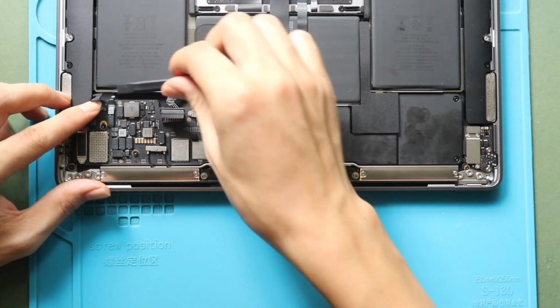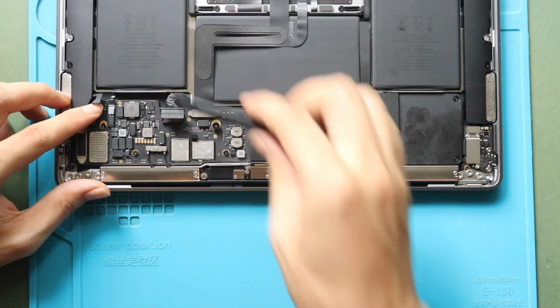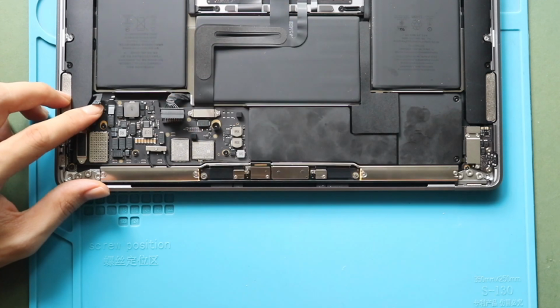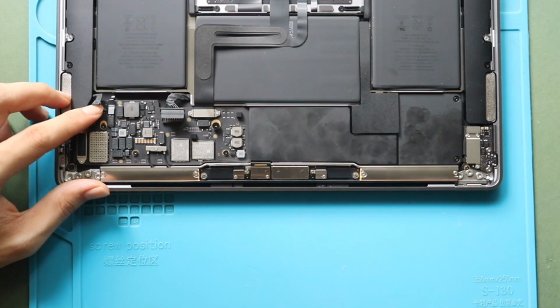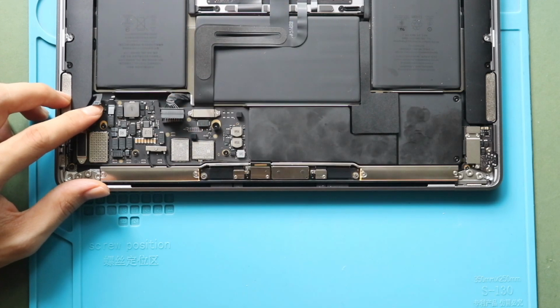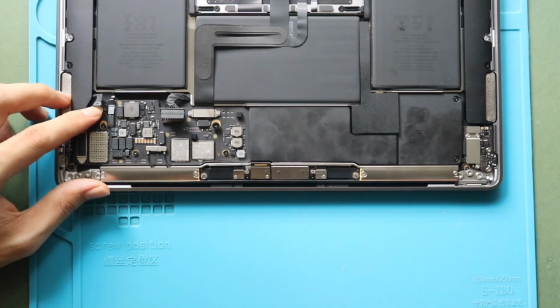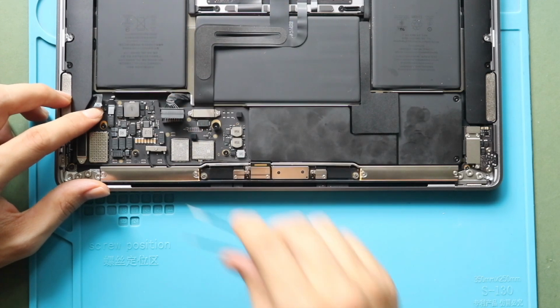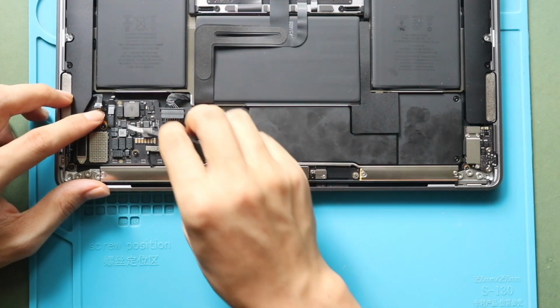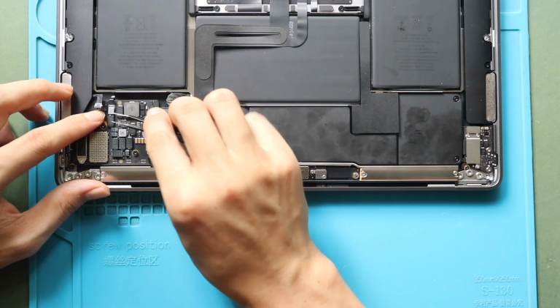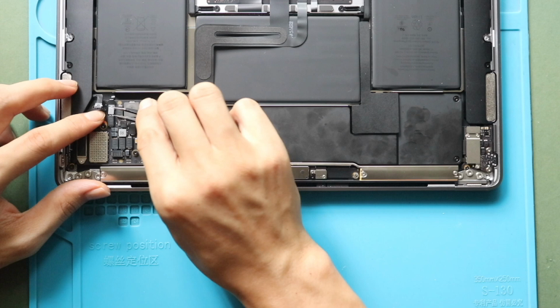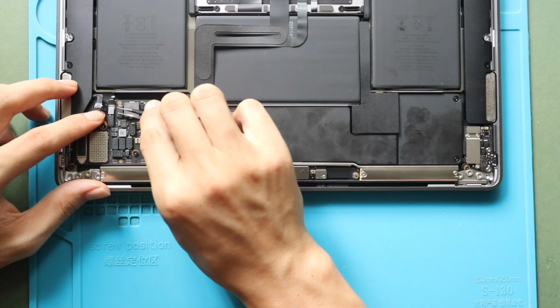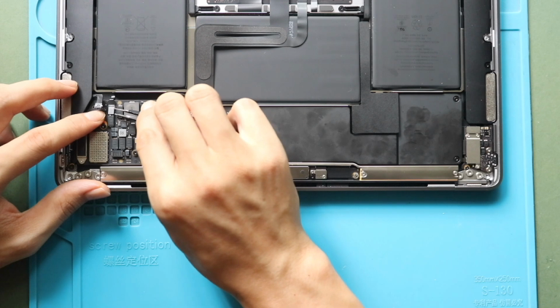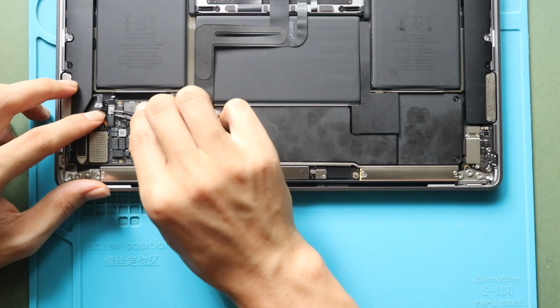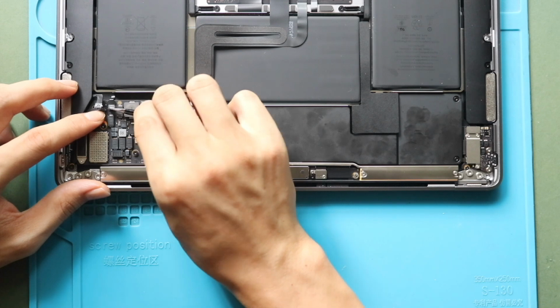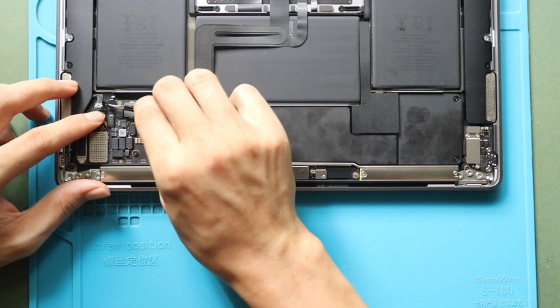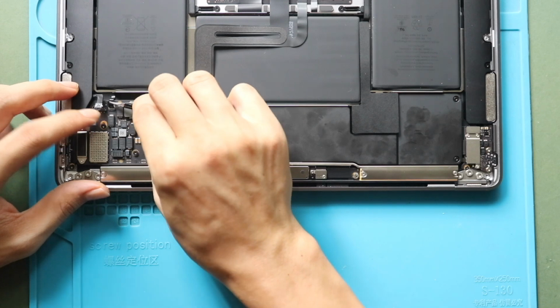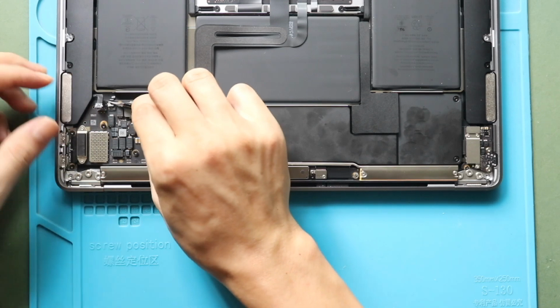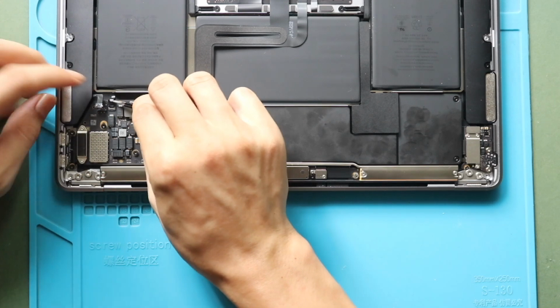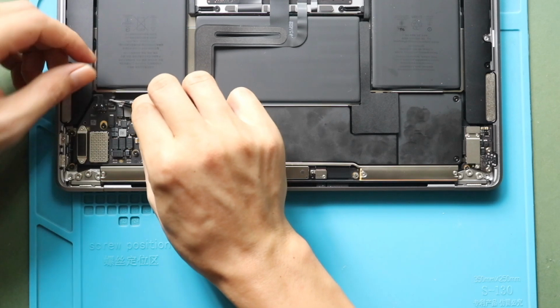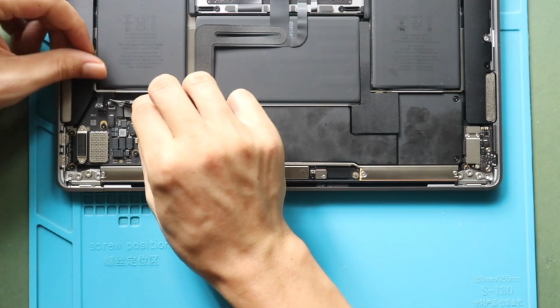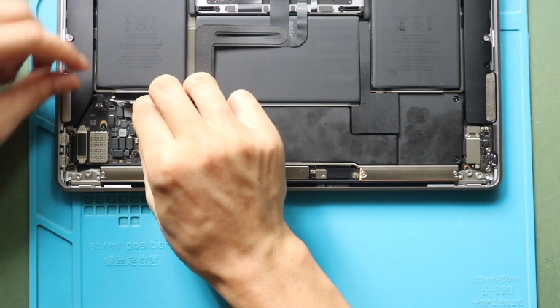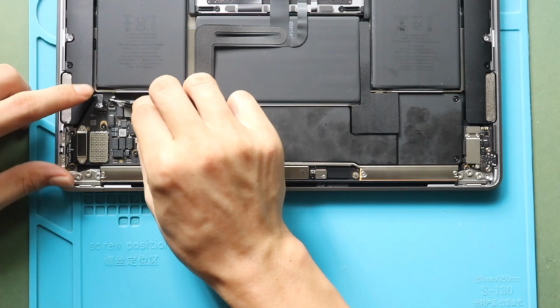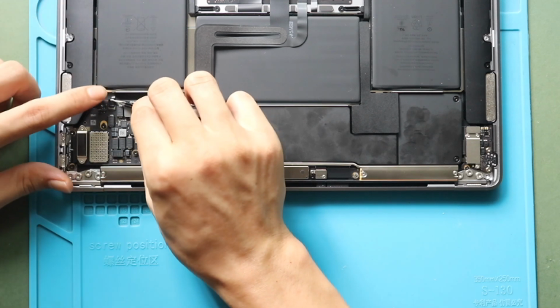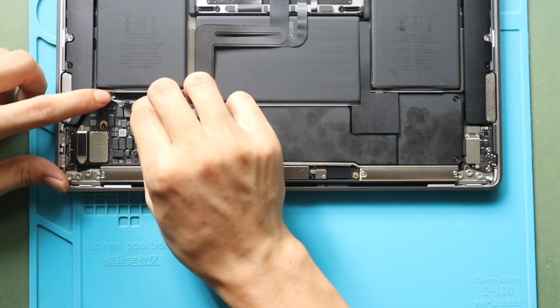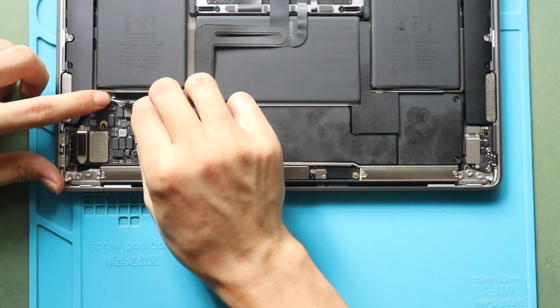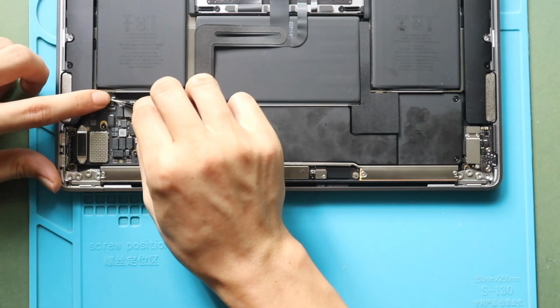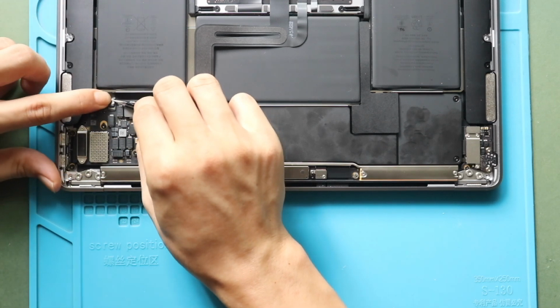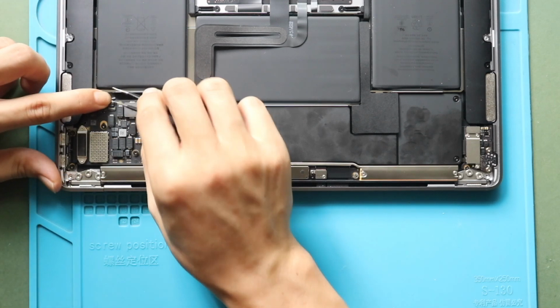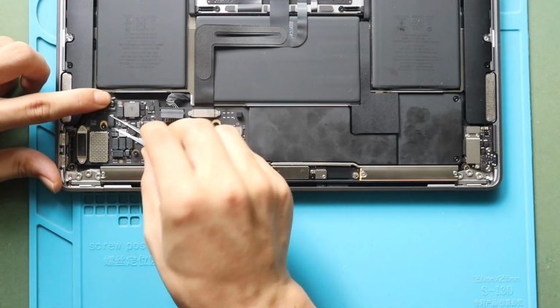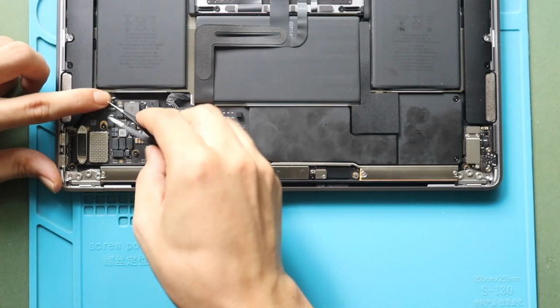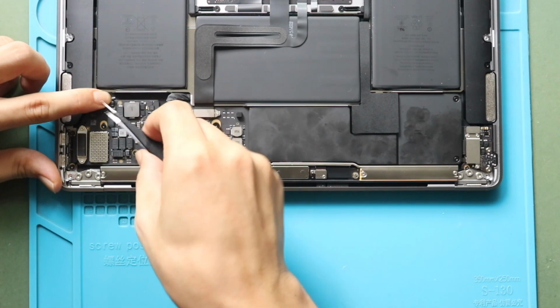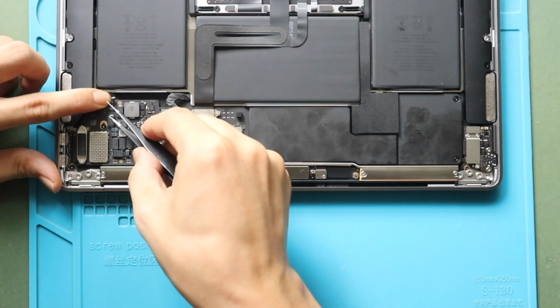Next, lift the tape and release the lever holding the microphone connector, and then gently slide out the cable.